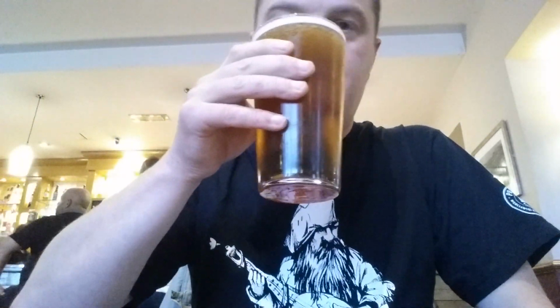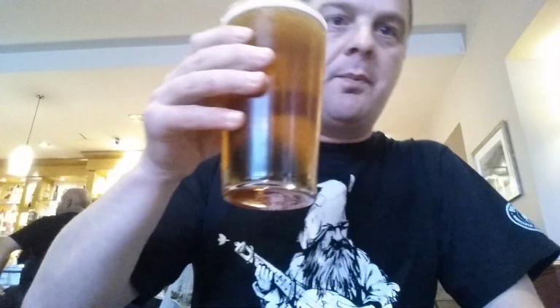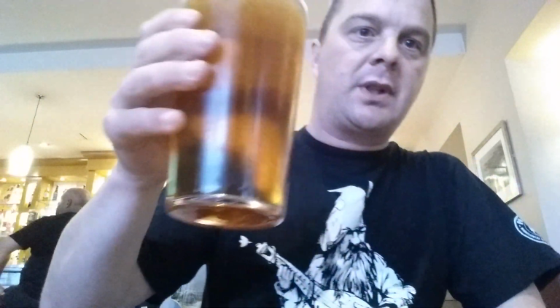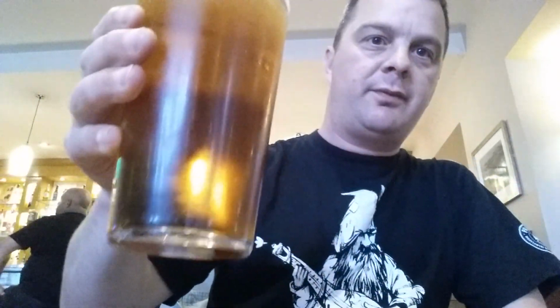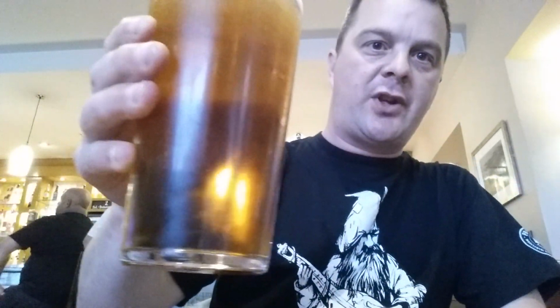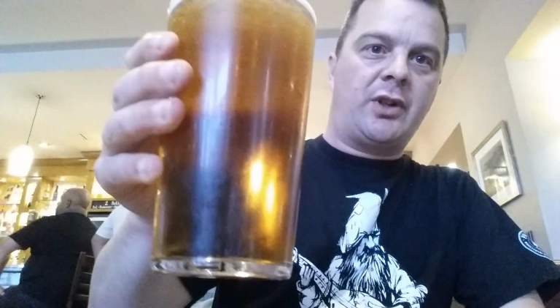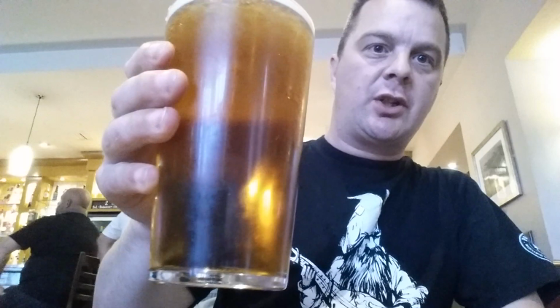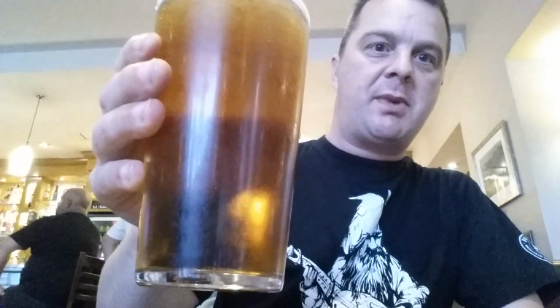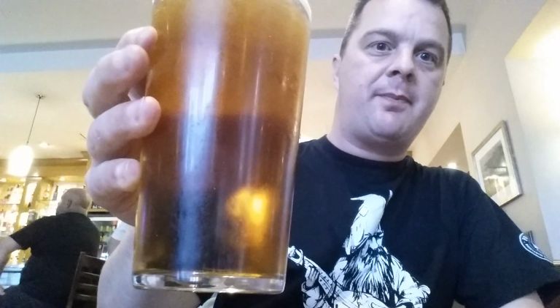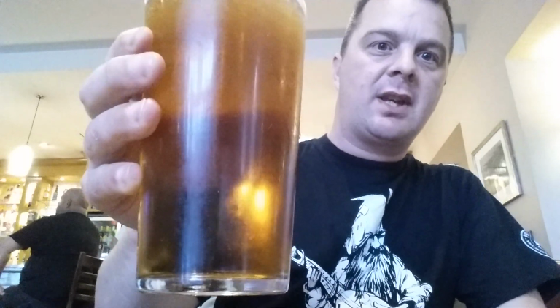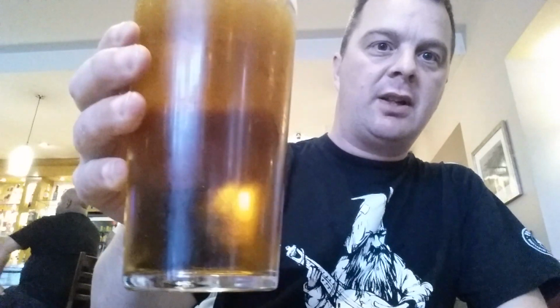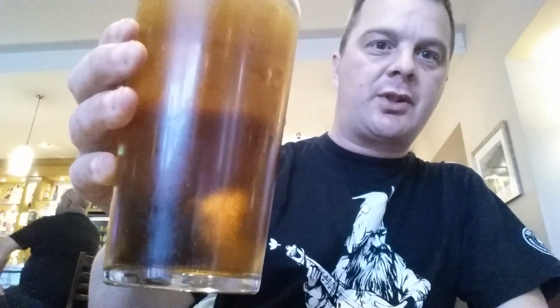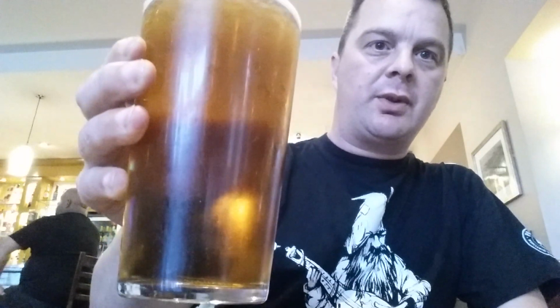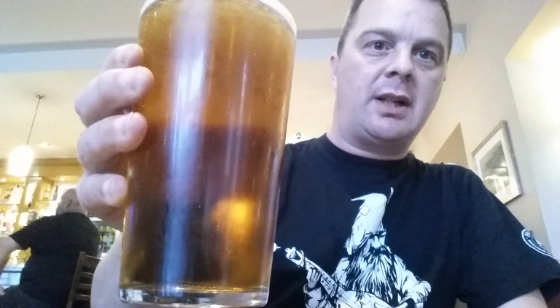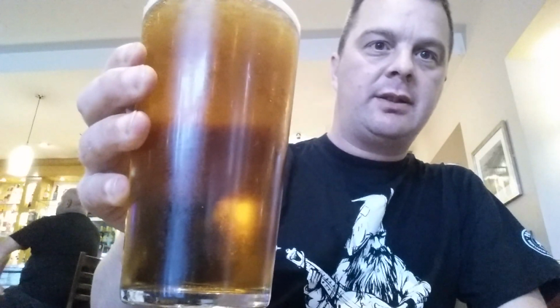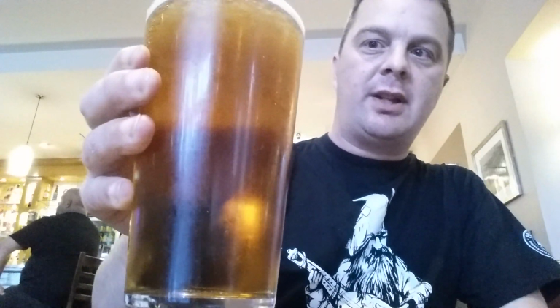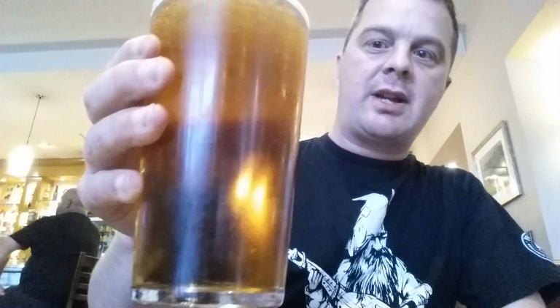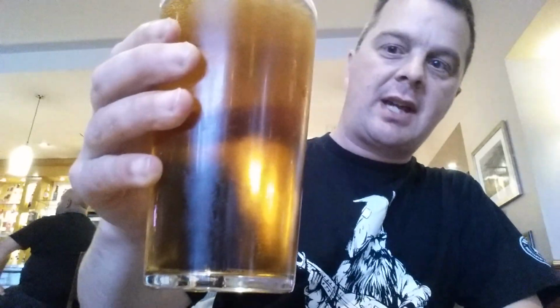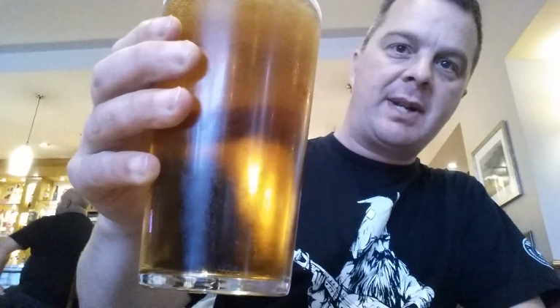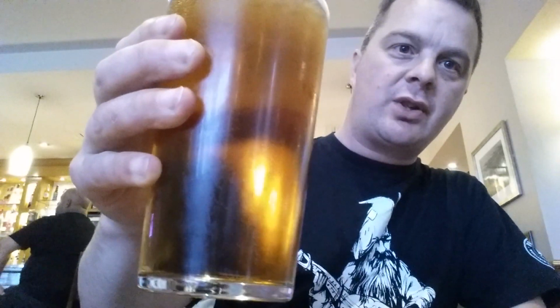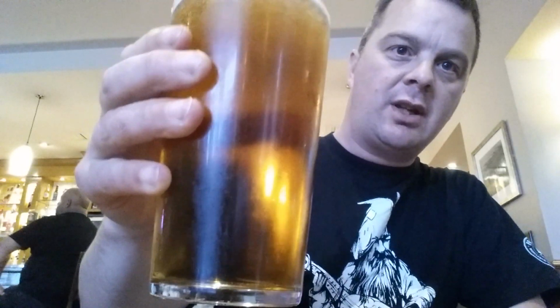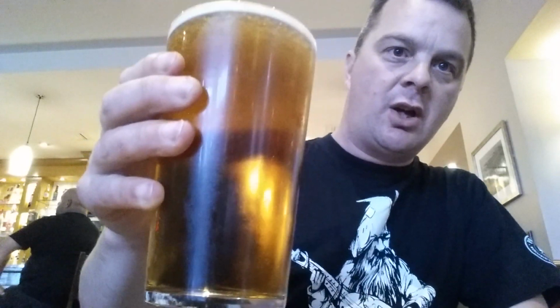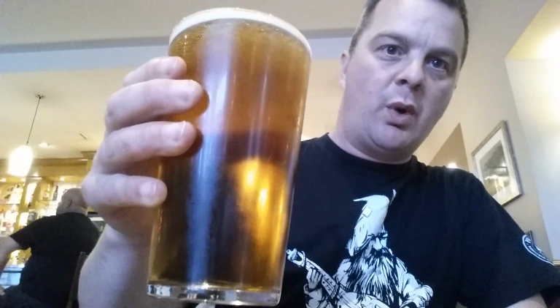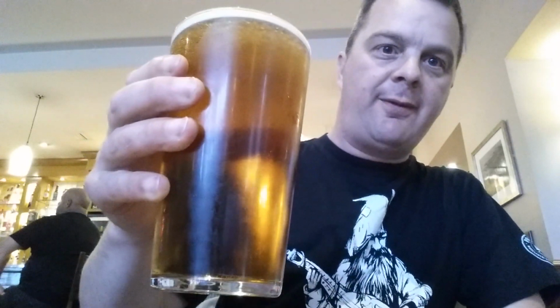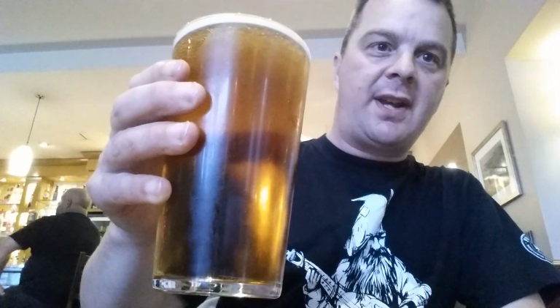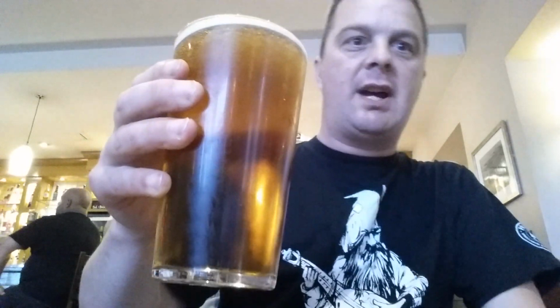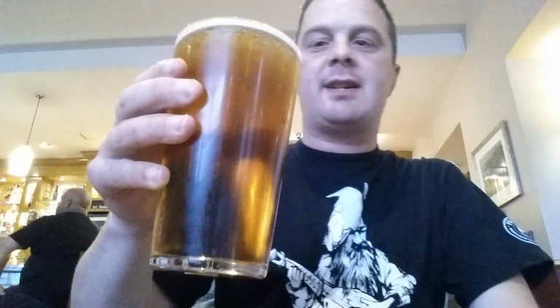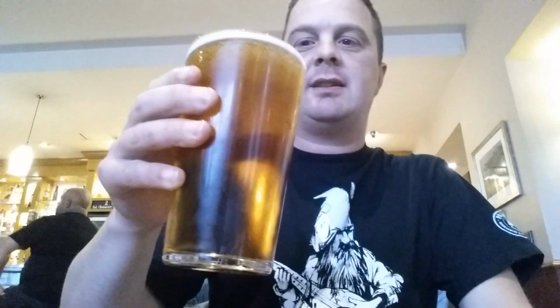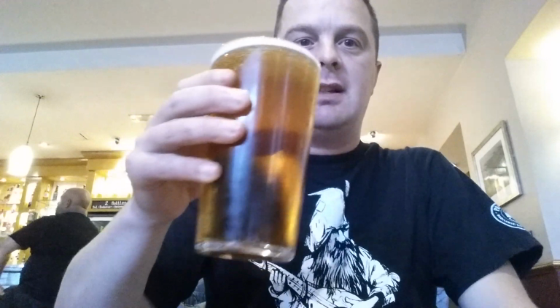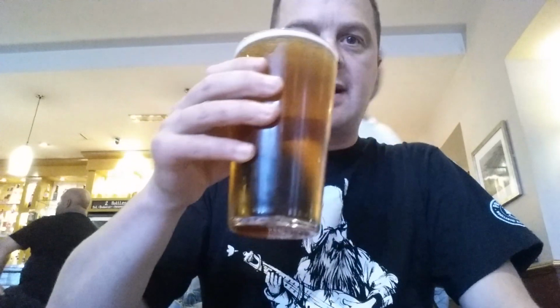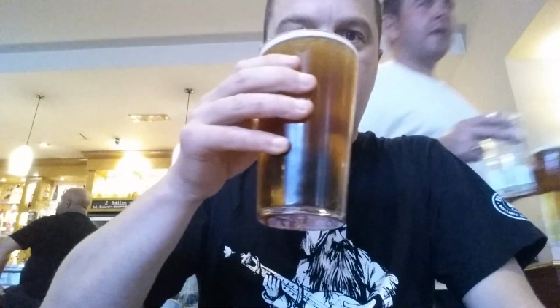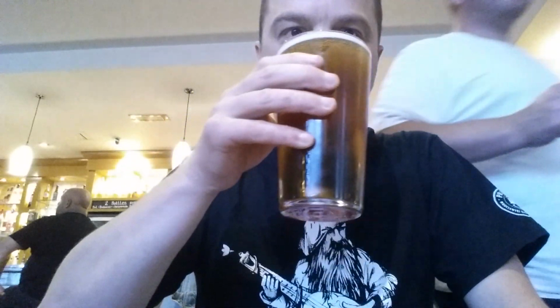First of all, the look of the beer — nice golden colour, nice low carbonation, one finger of head.